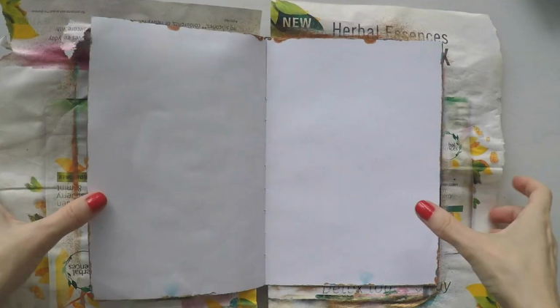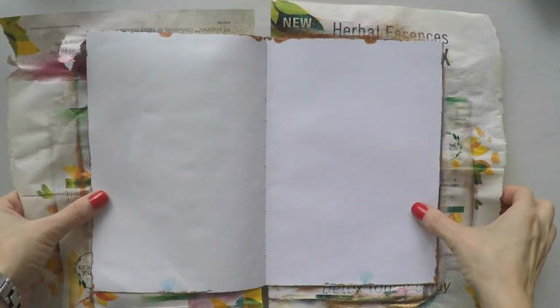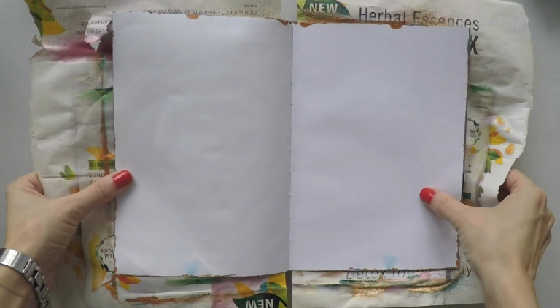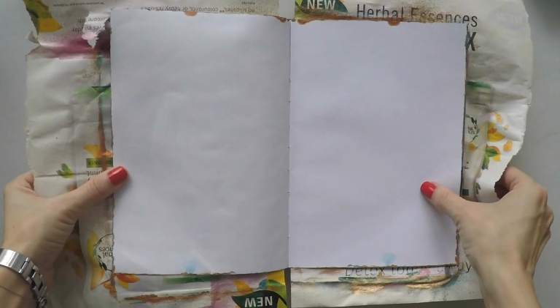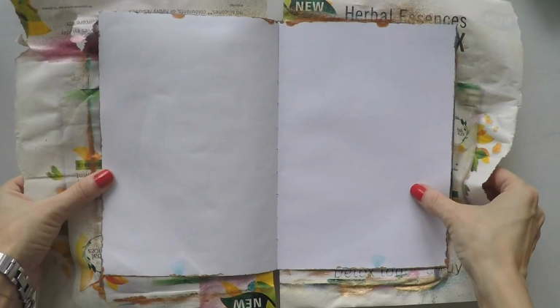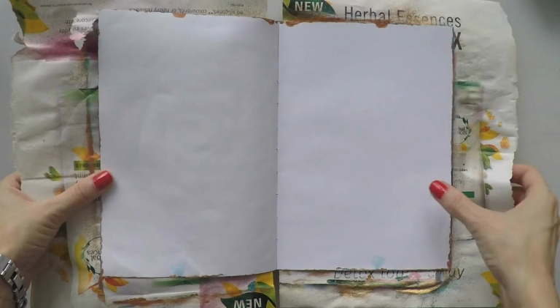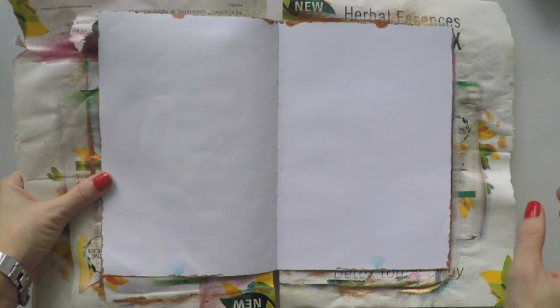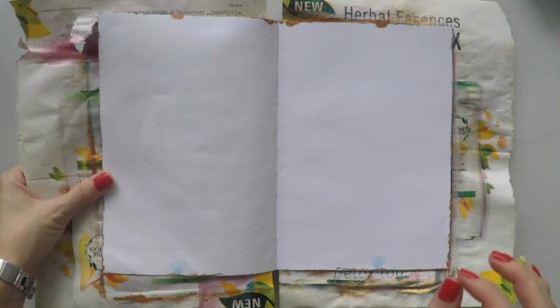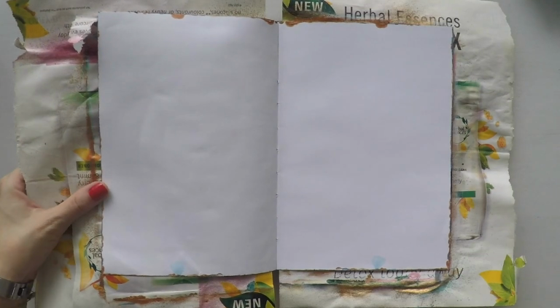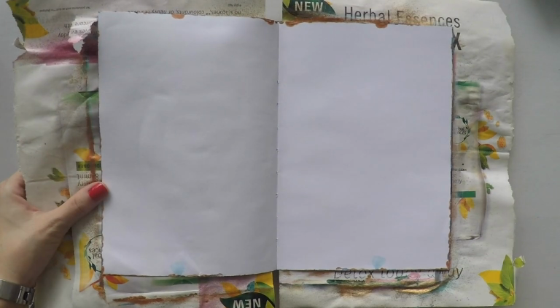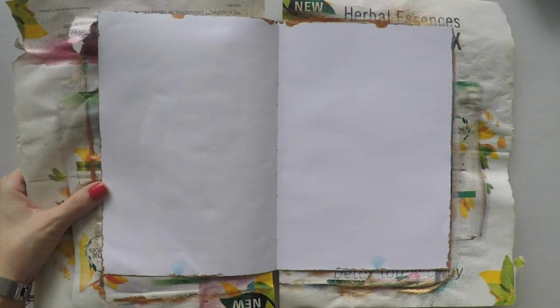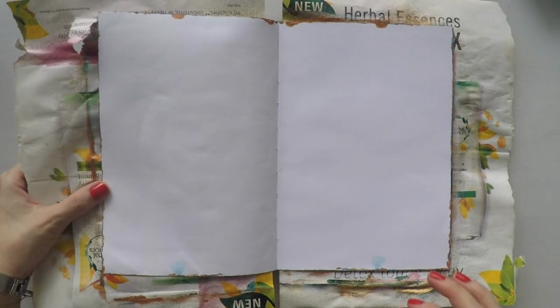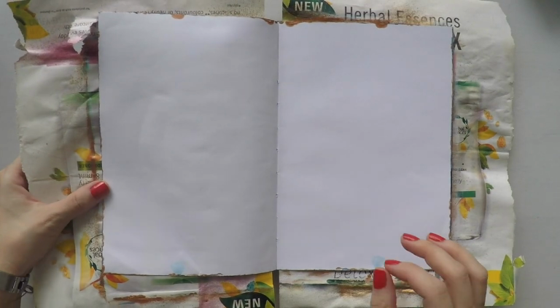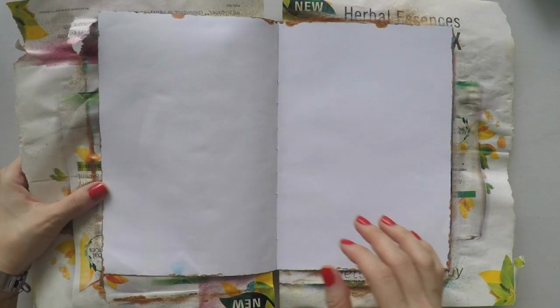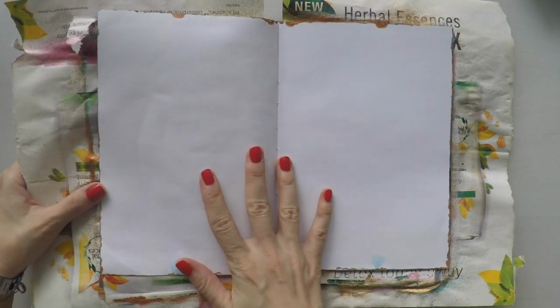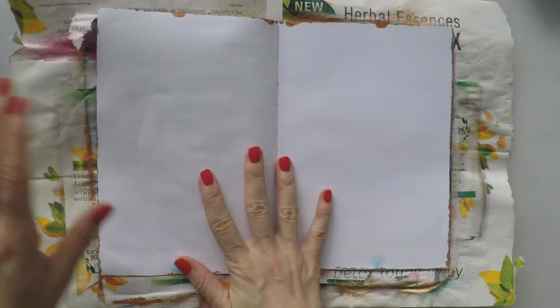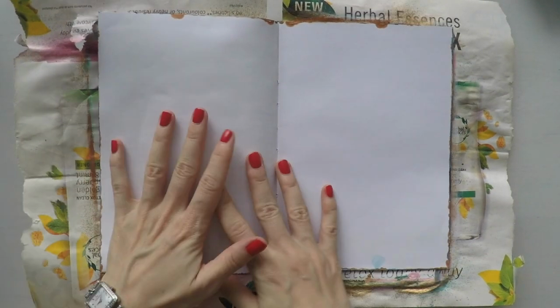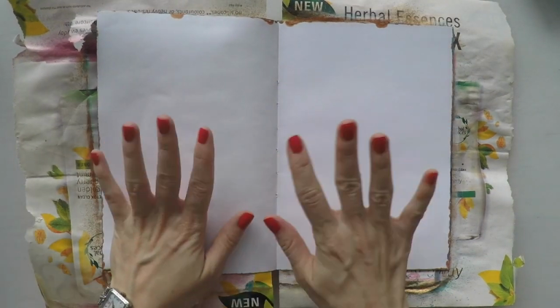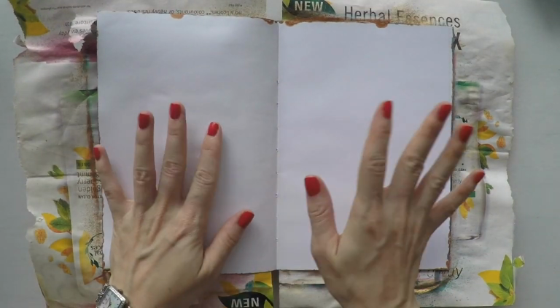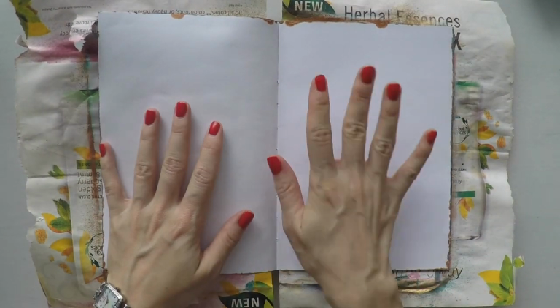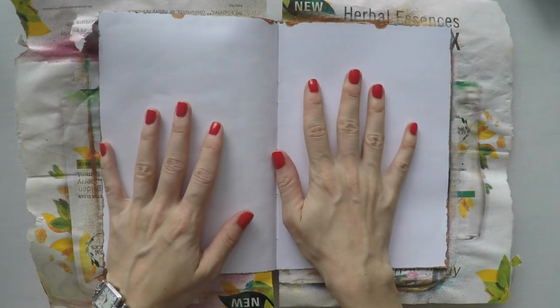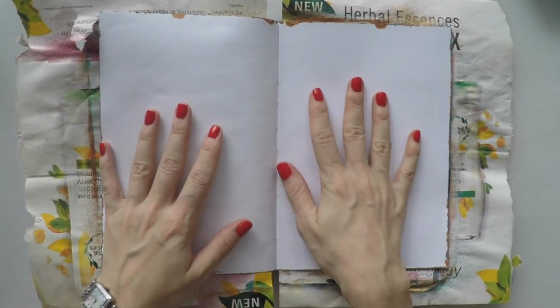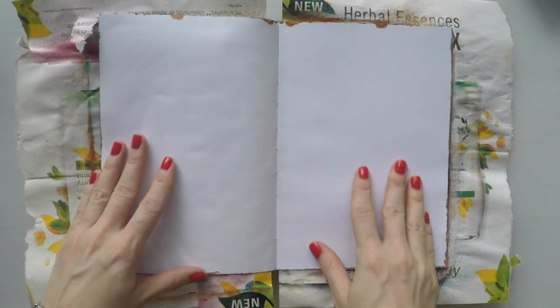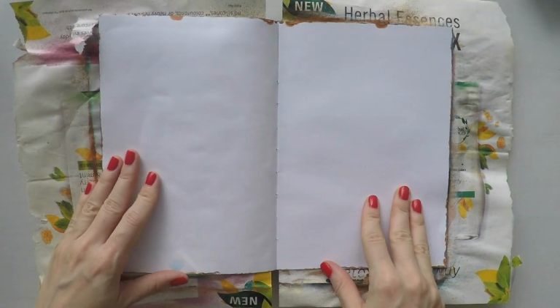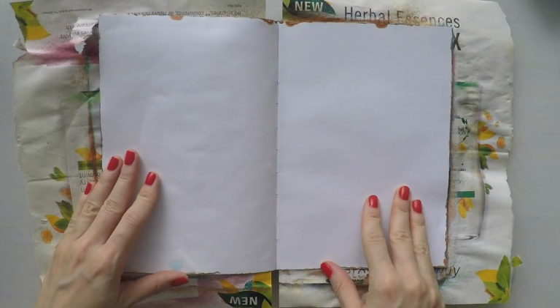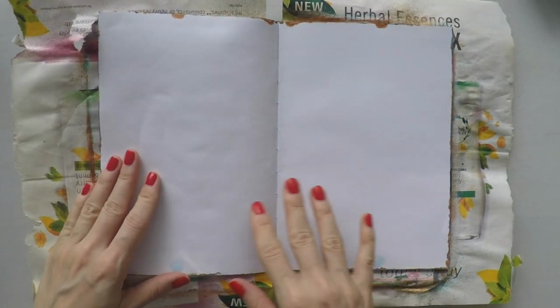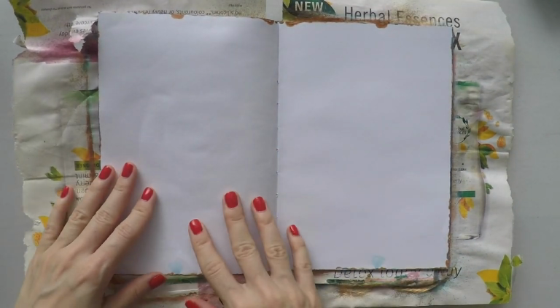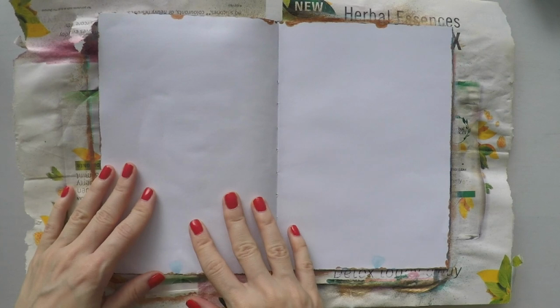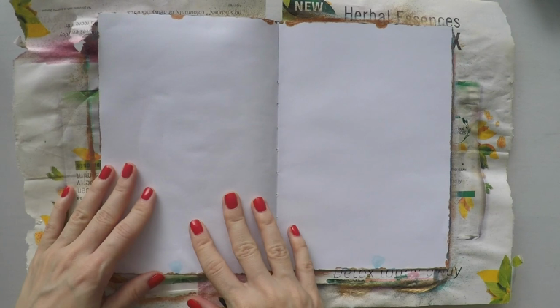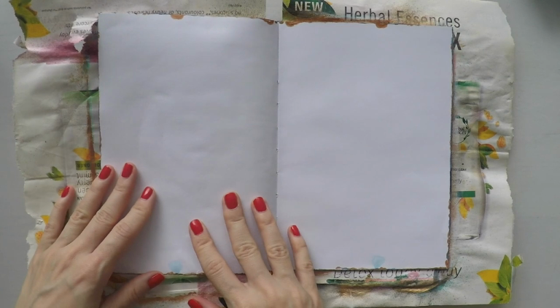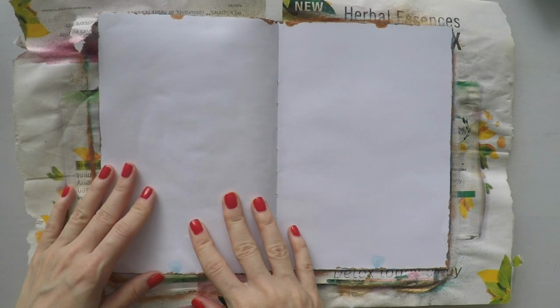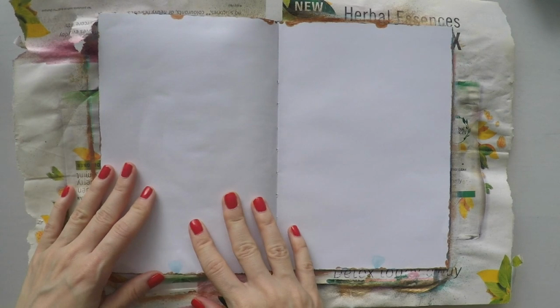Hello, Umut here. Welcome to another video. Today I'm going to do another art journal.